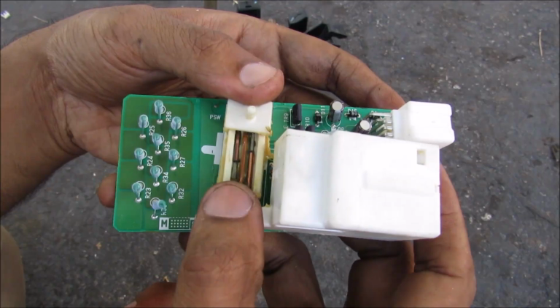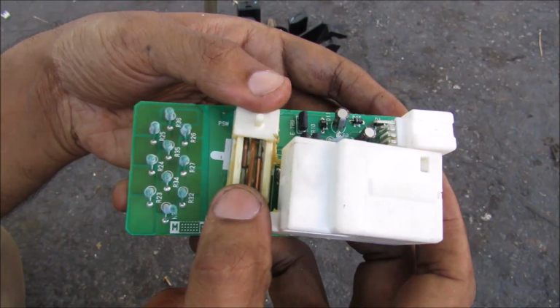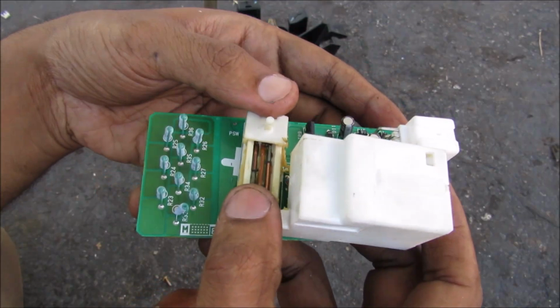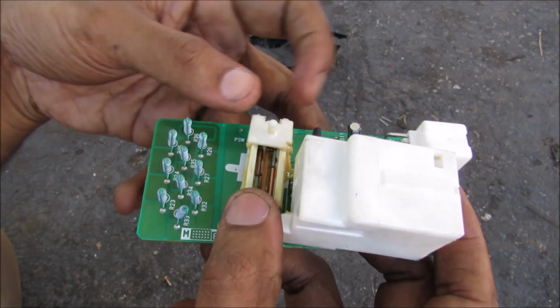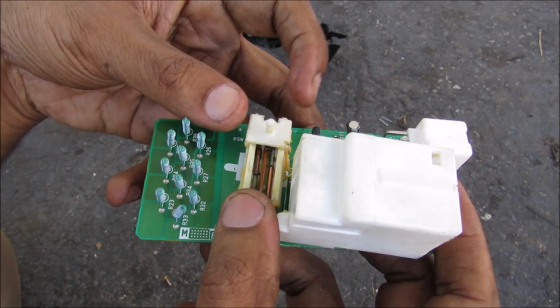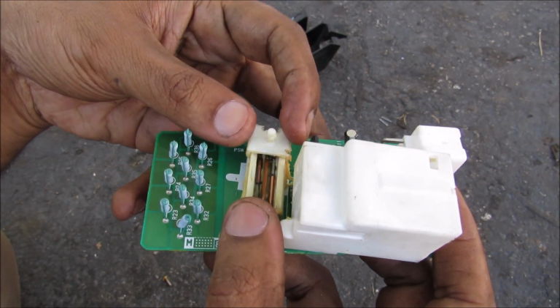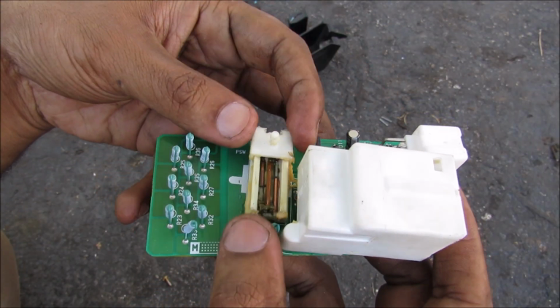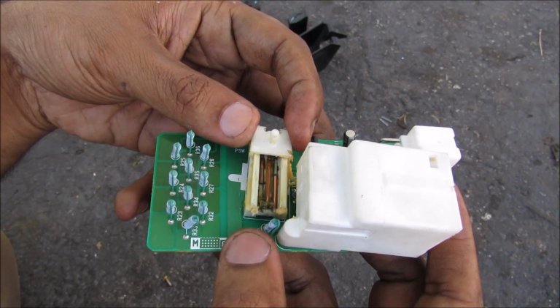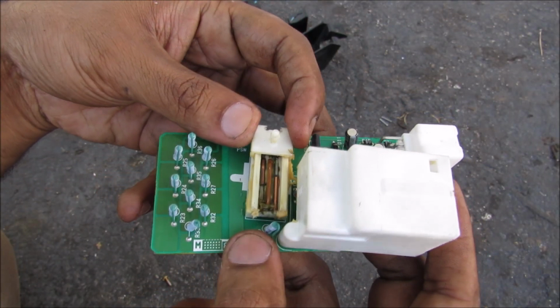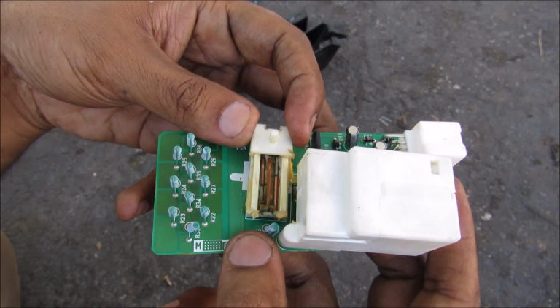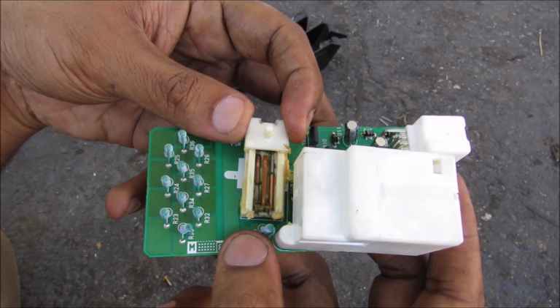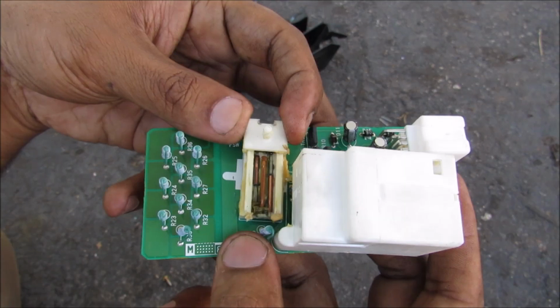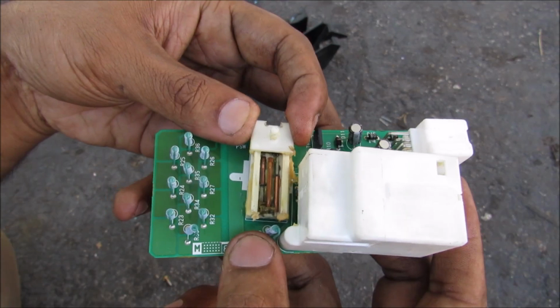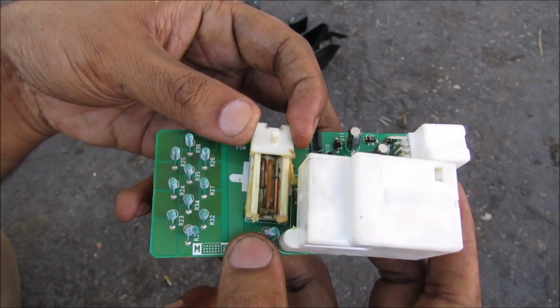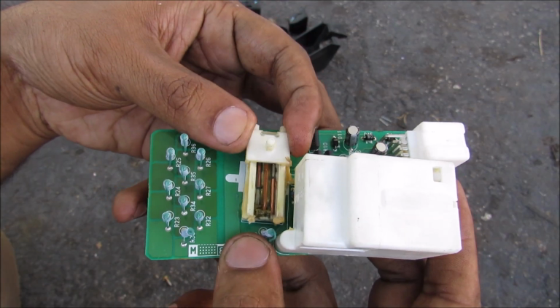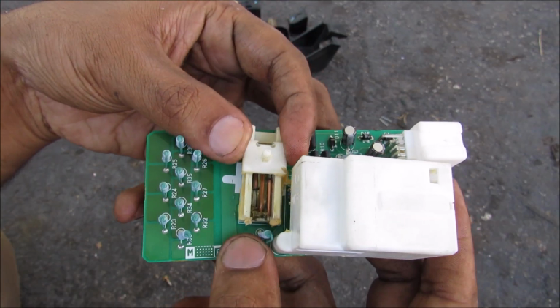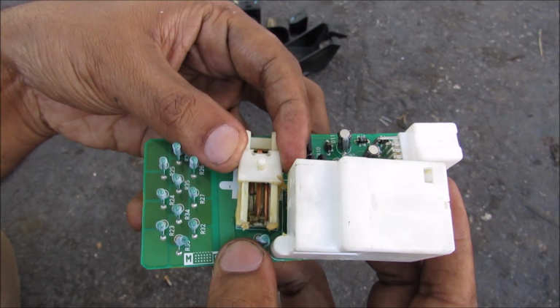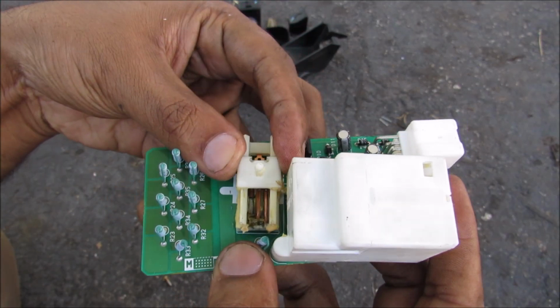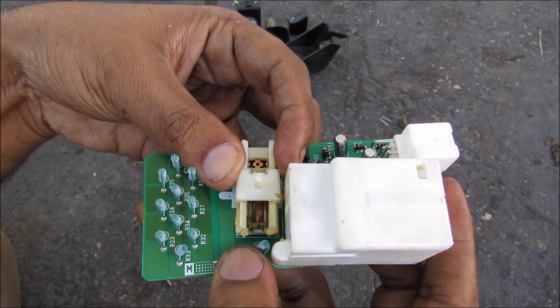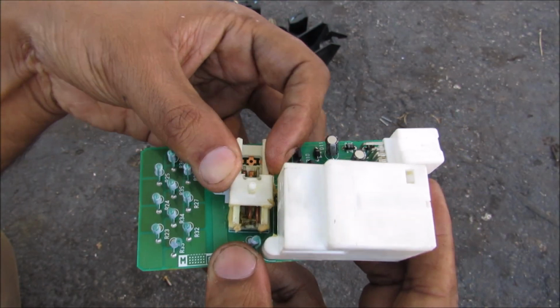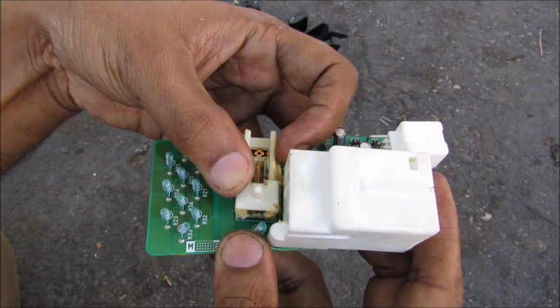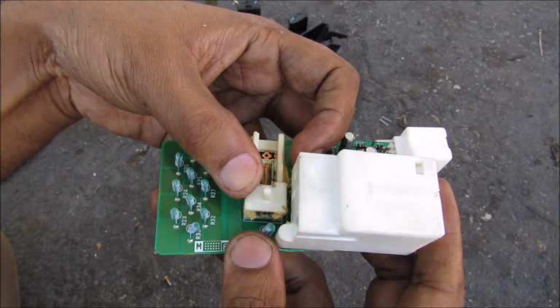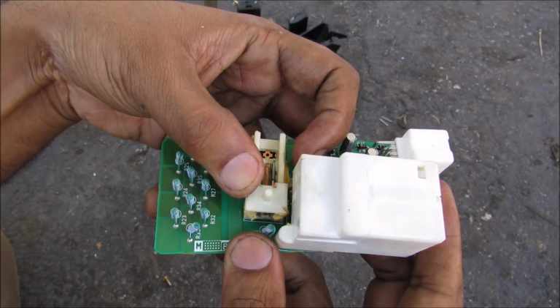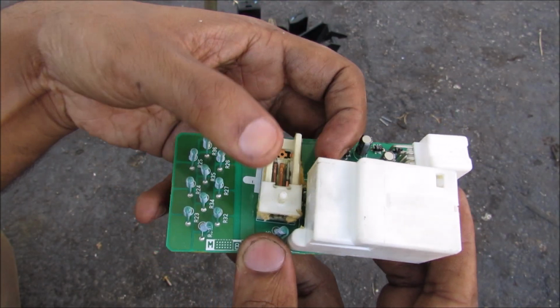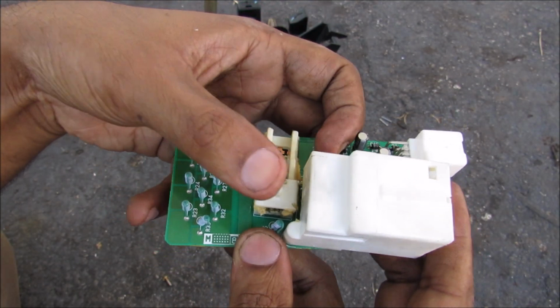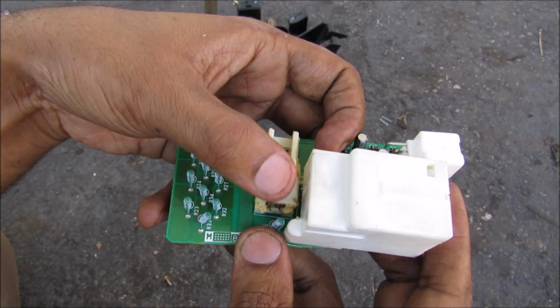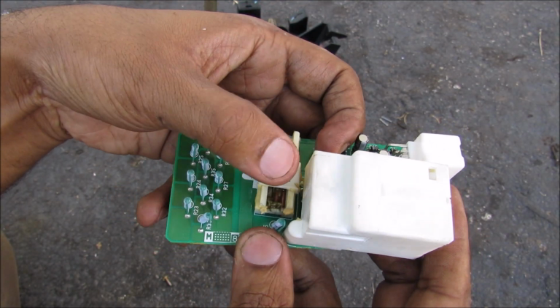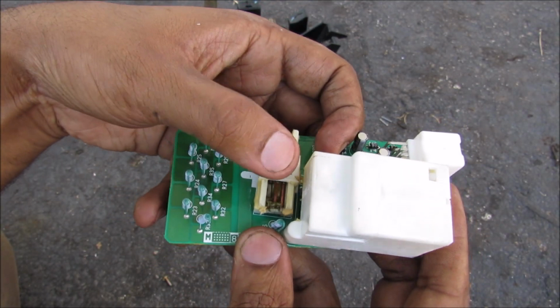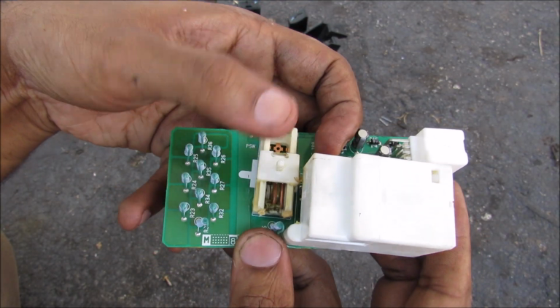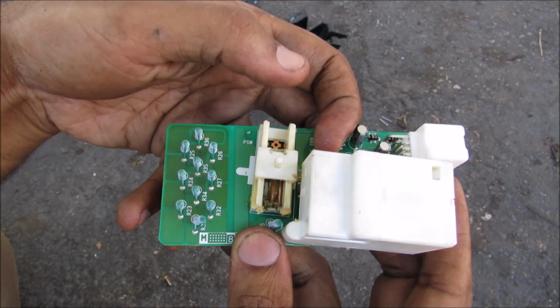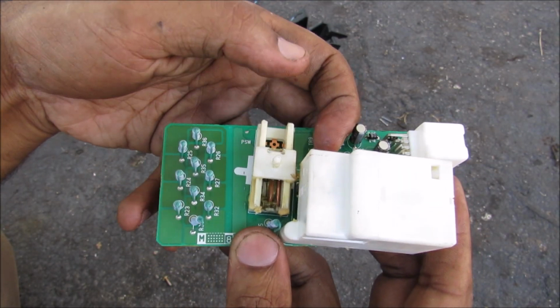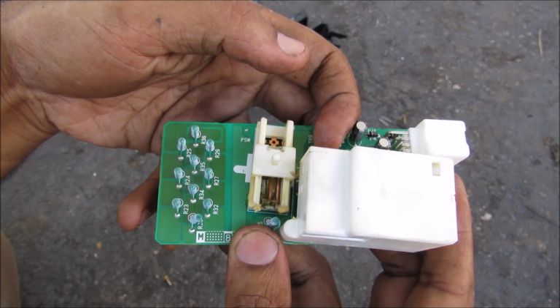This switch here is actually a three-way switch. It will tell if it's in the lock position, the unlock position, or the shifted position in the middle.